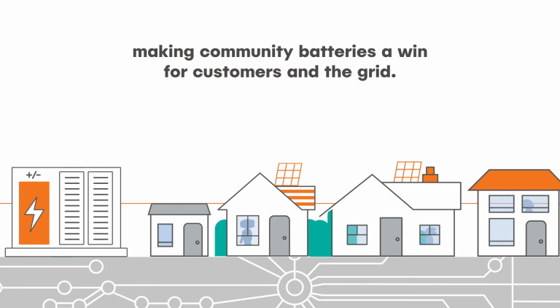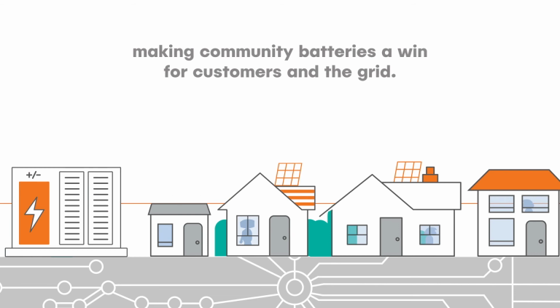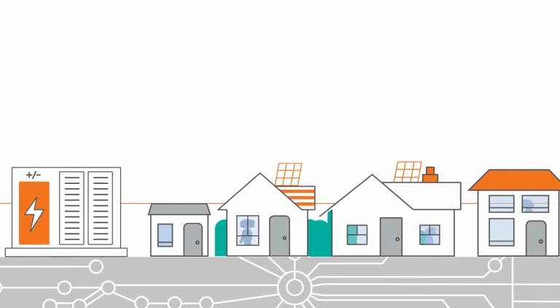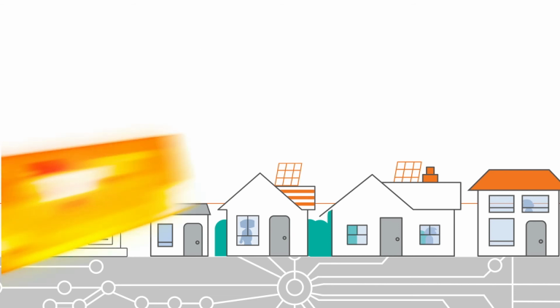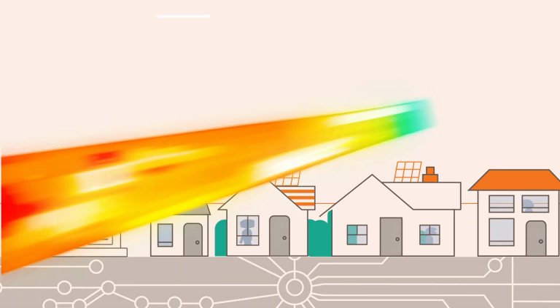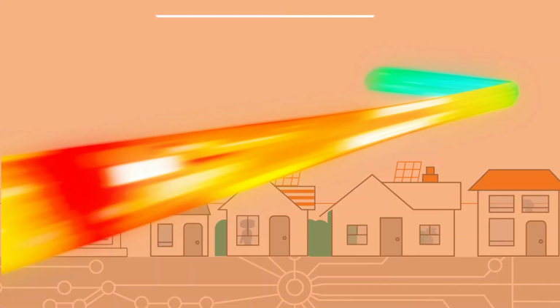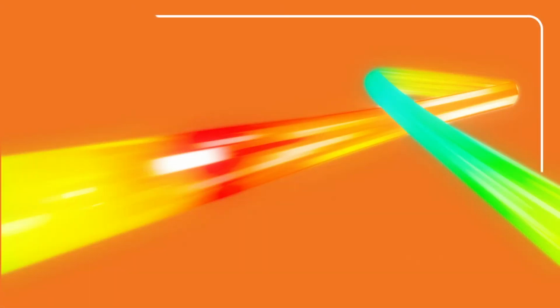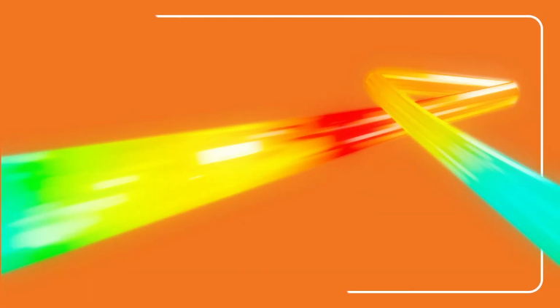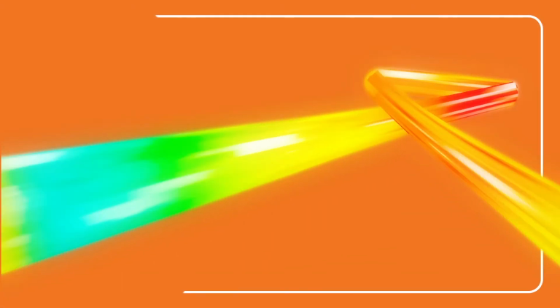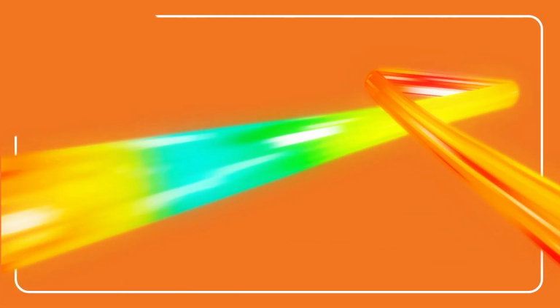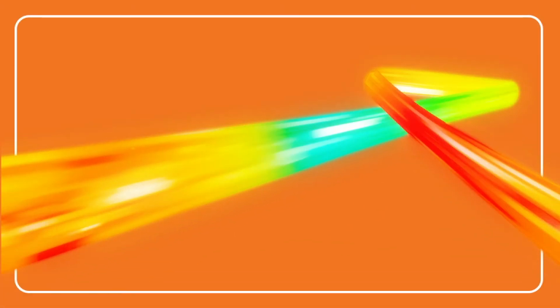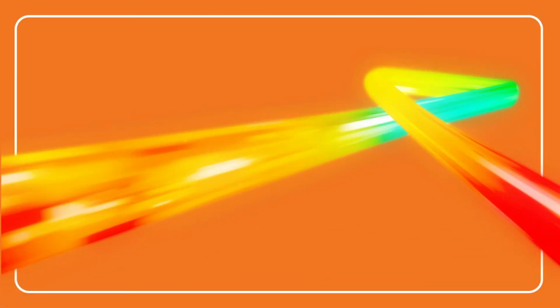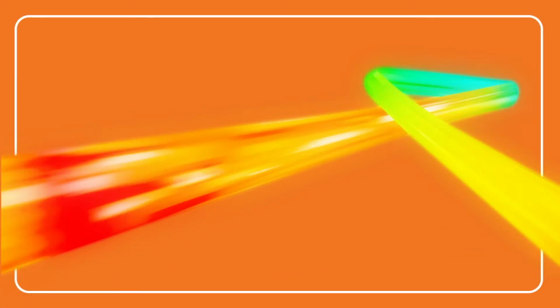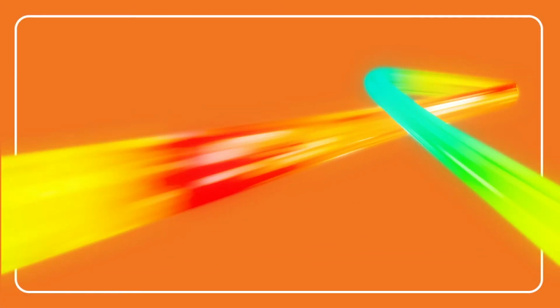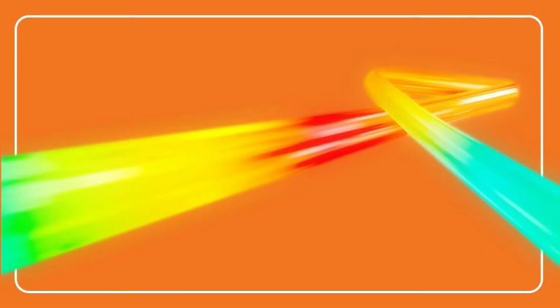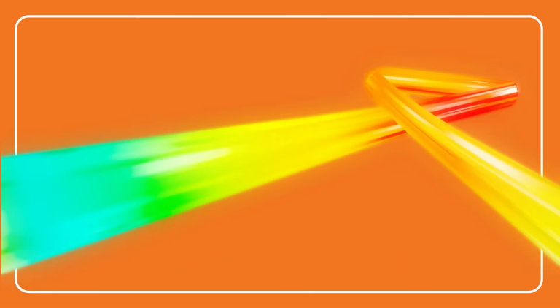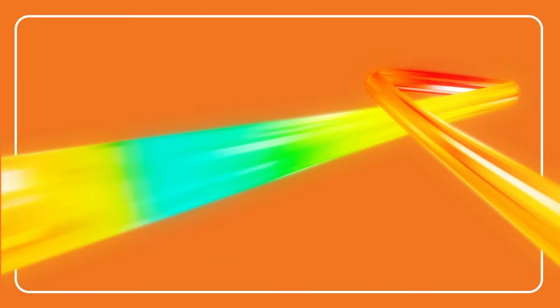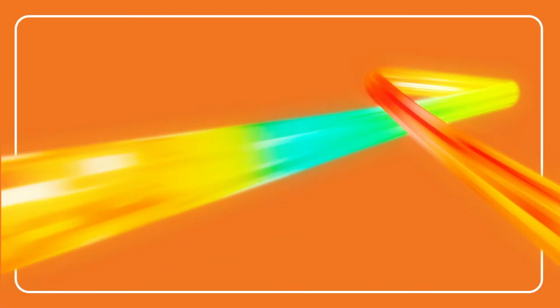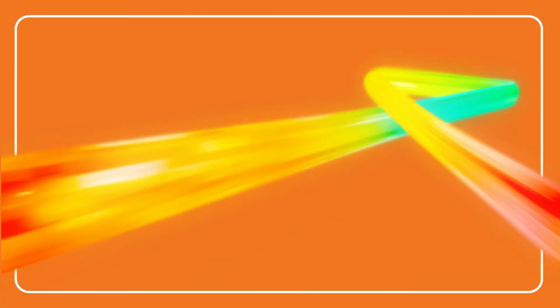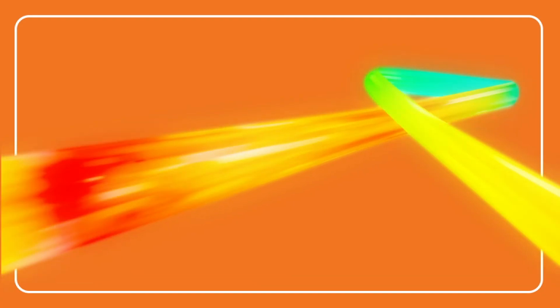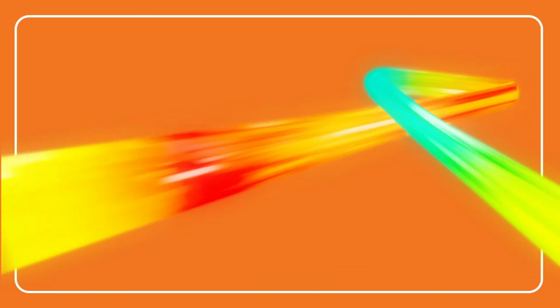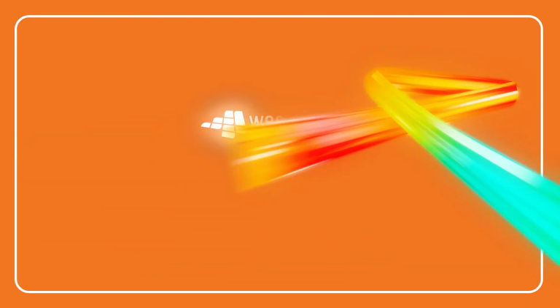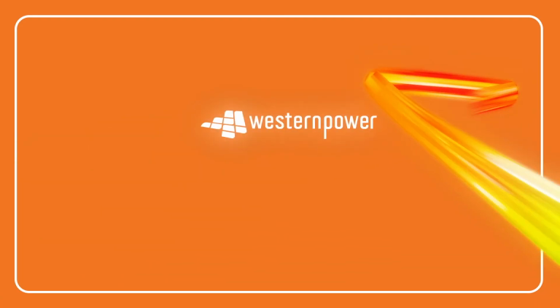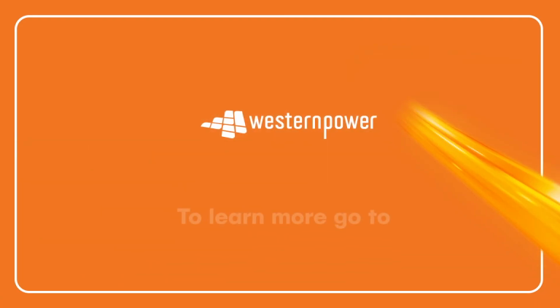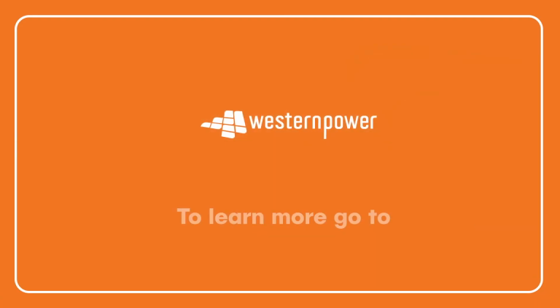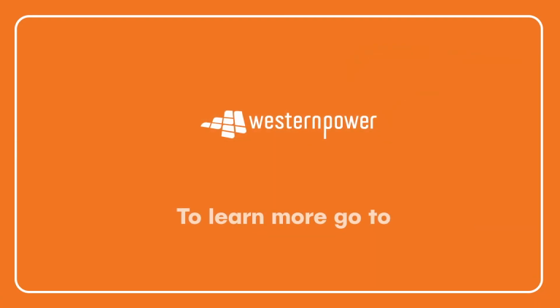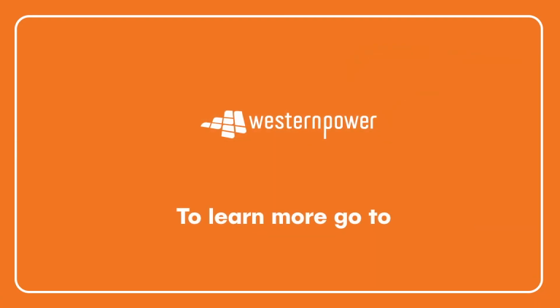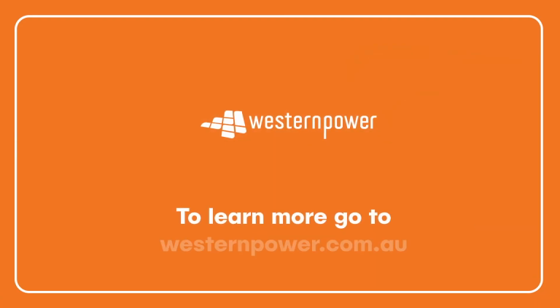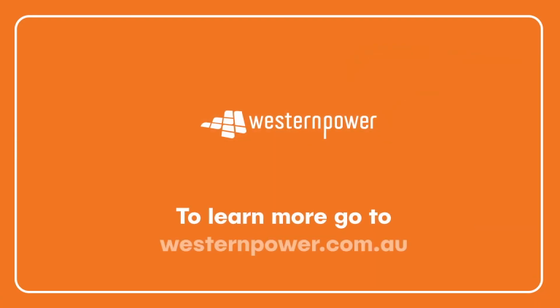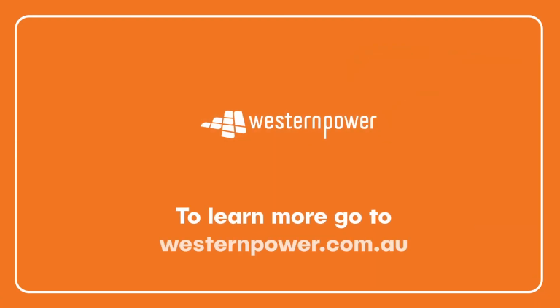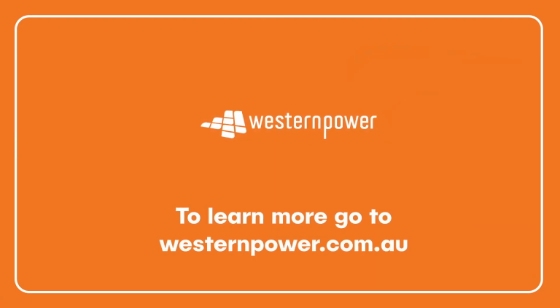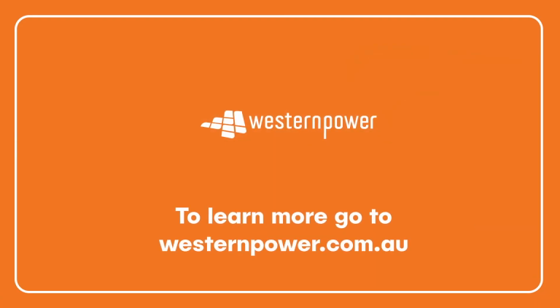To find out more about community batteries, go to westernpower.com.au